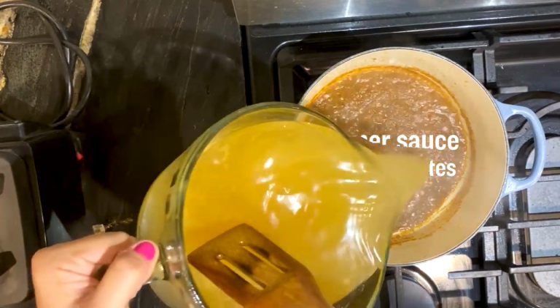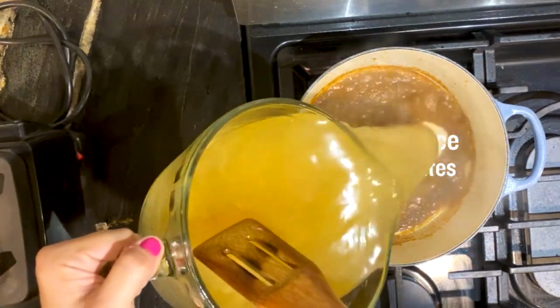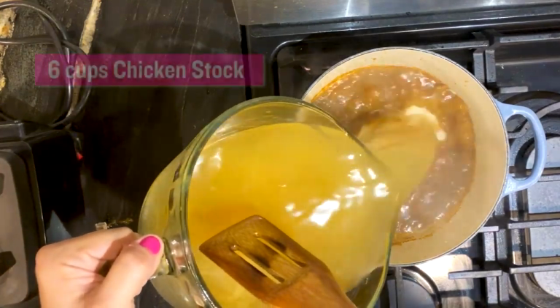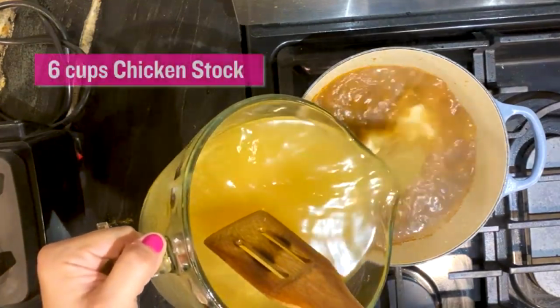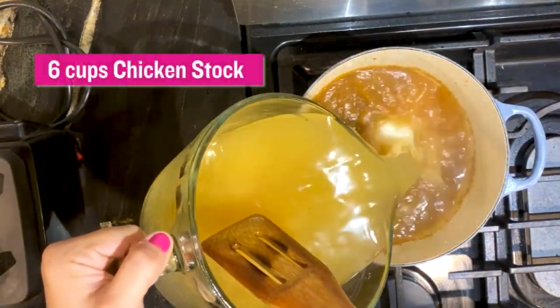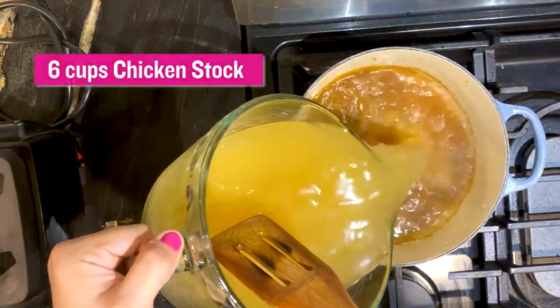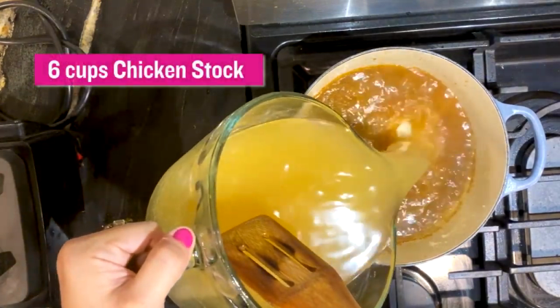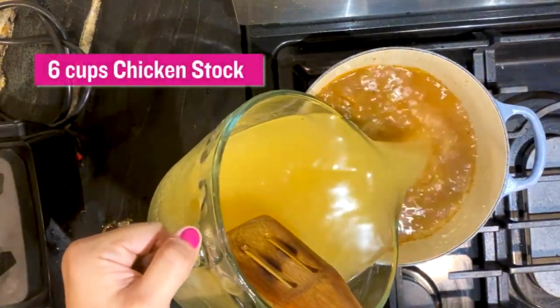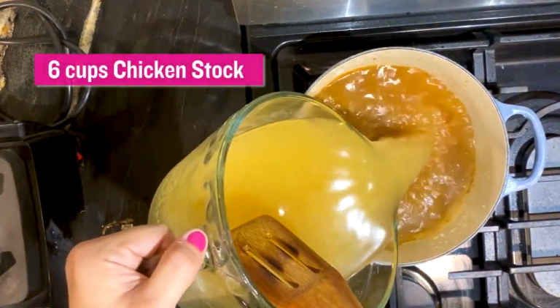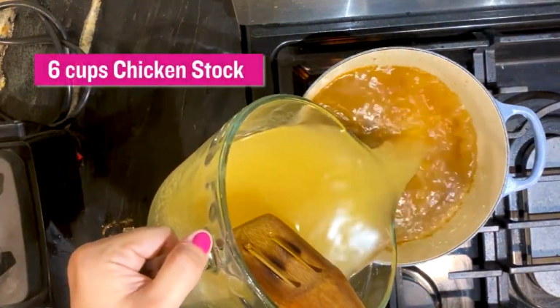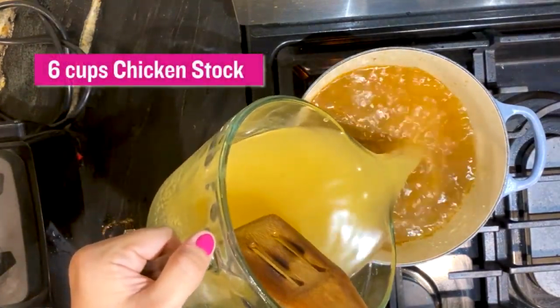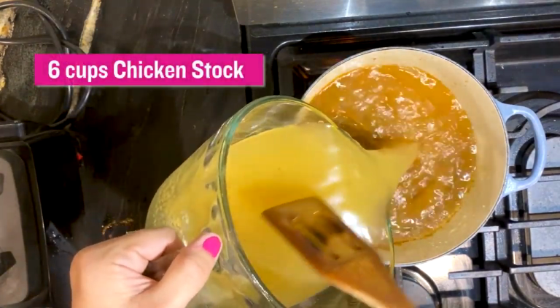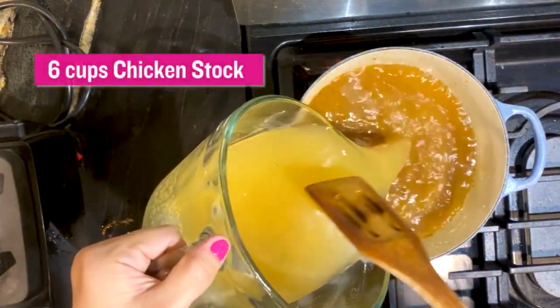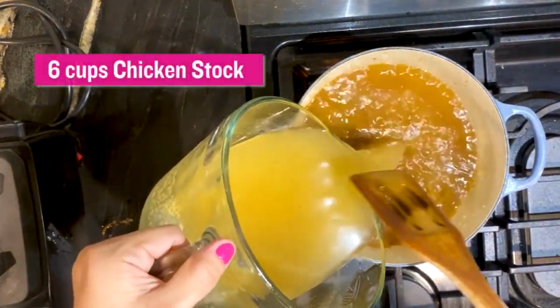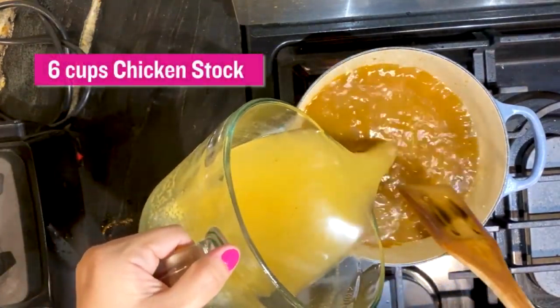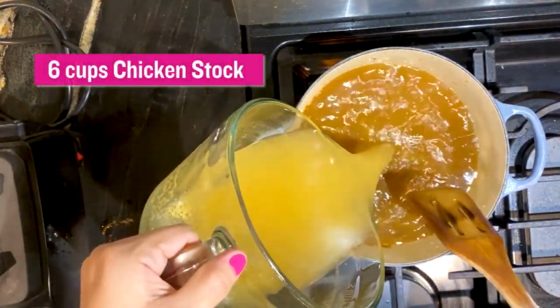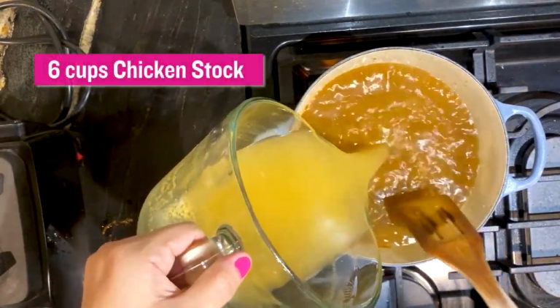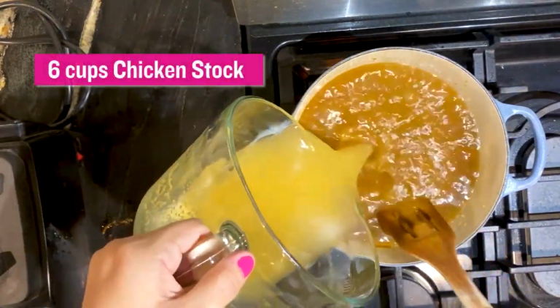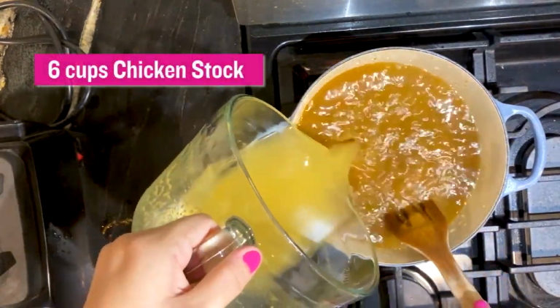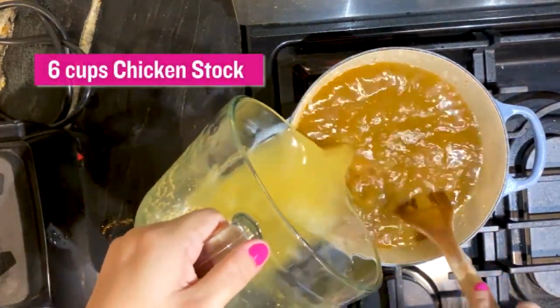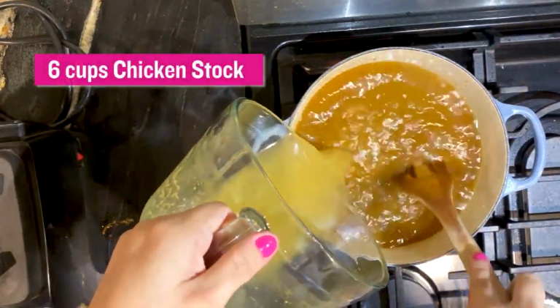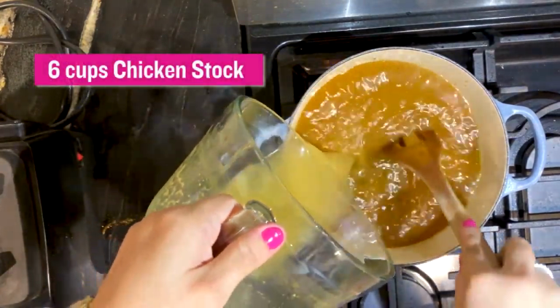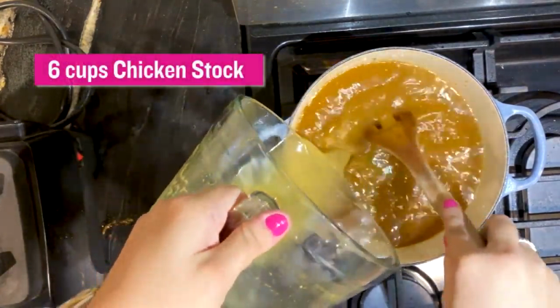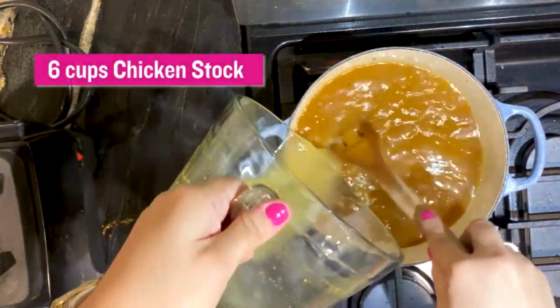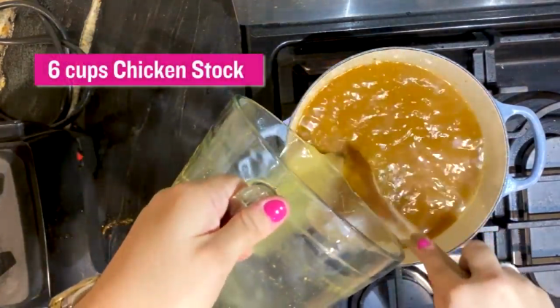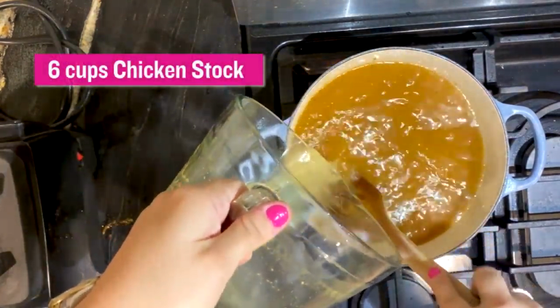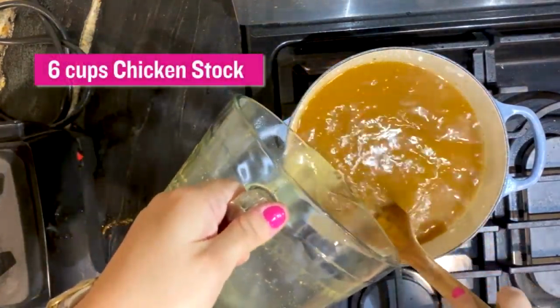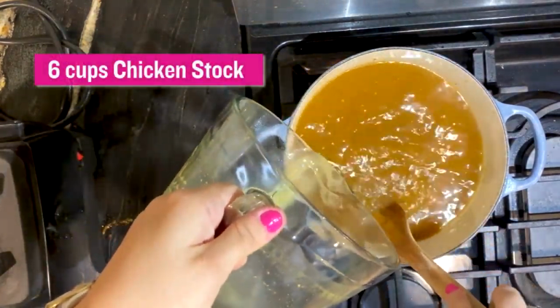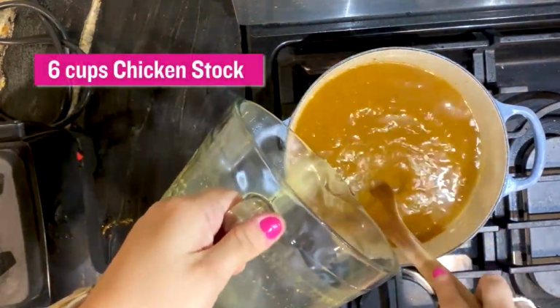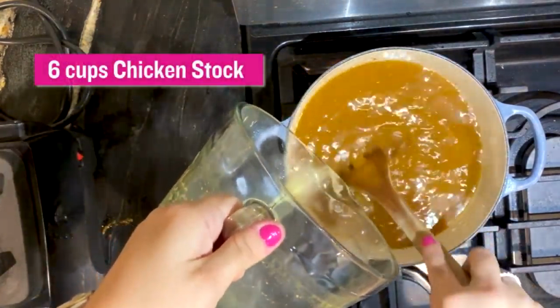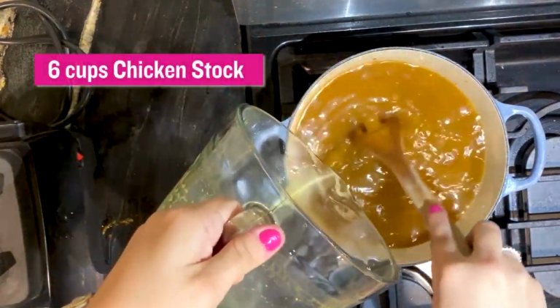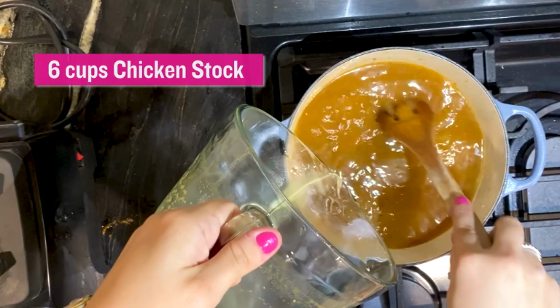I have six cups of chicken stock. You can also use vegetable stock if that's what you want to use.